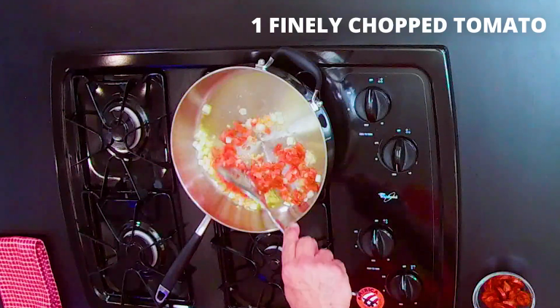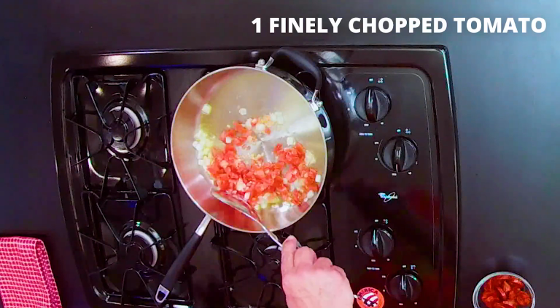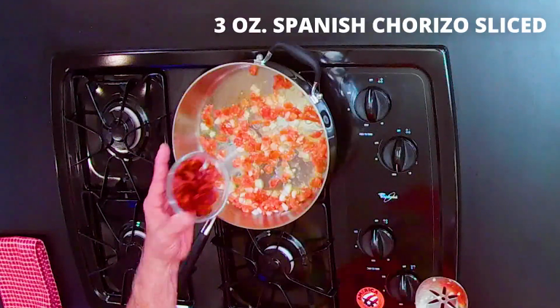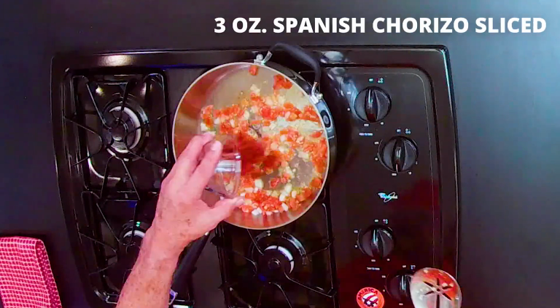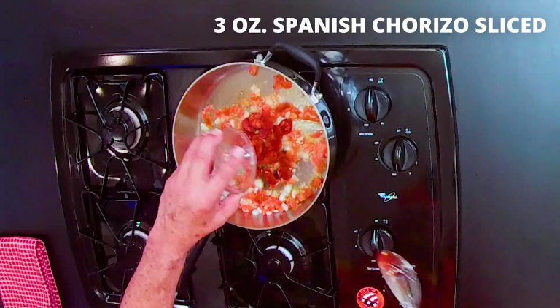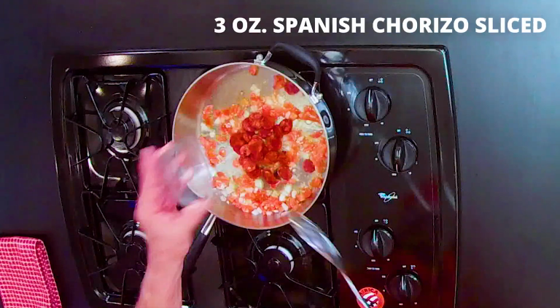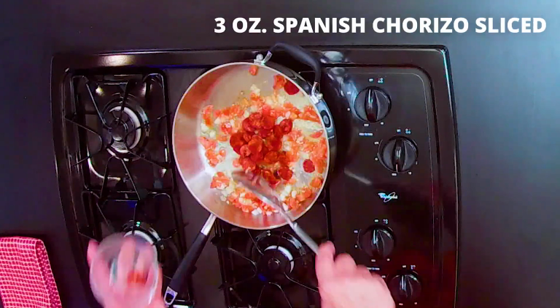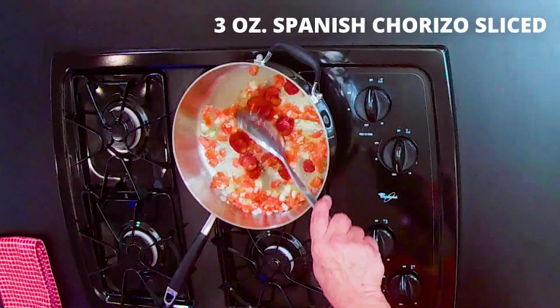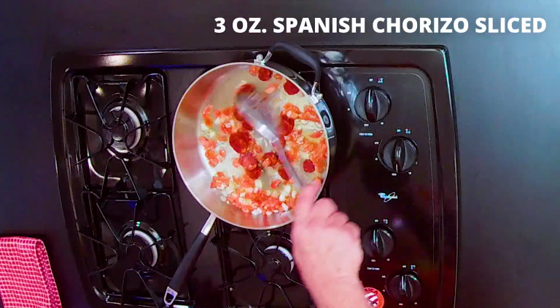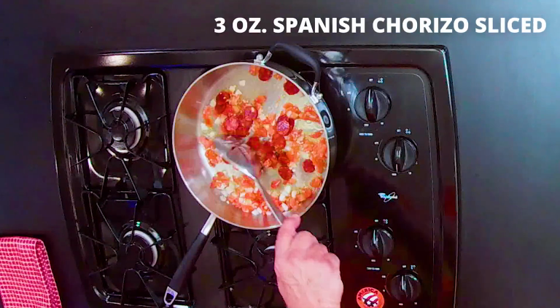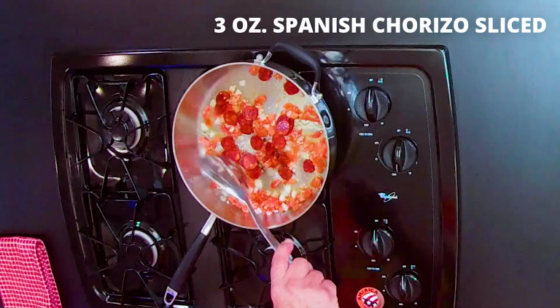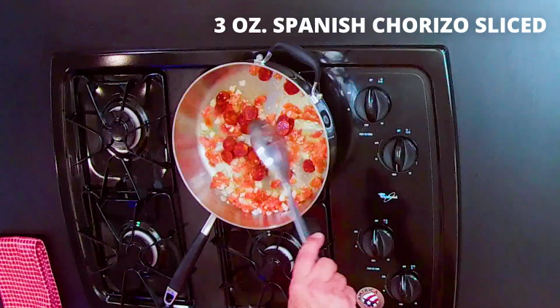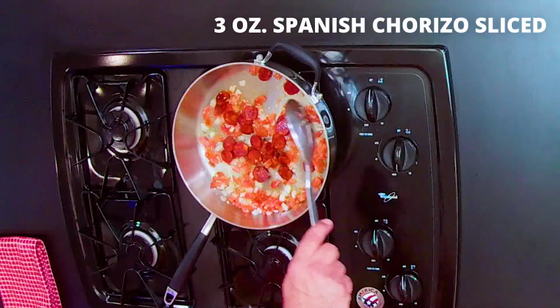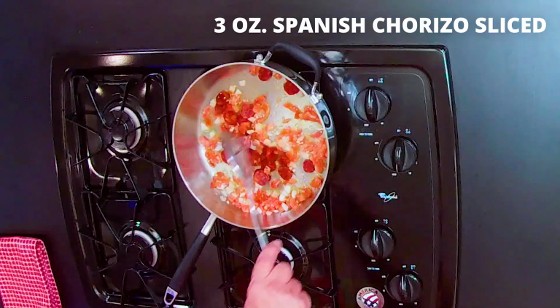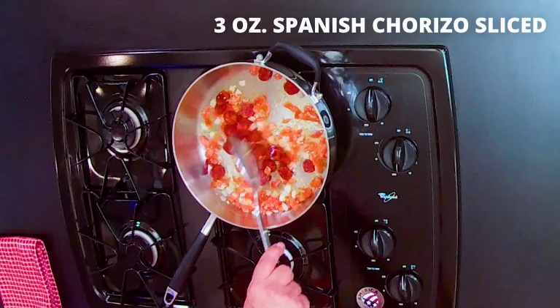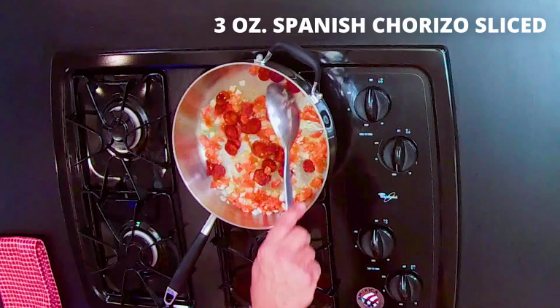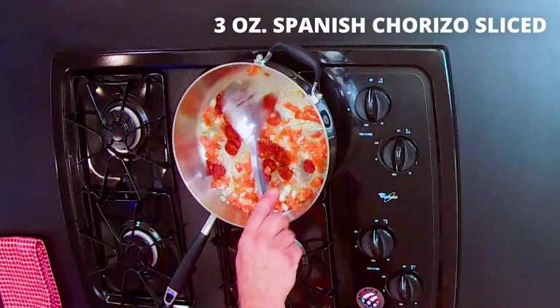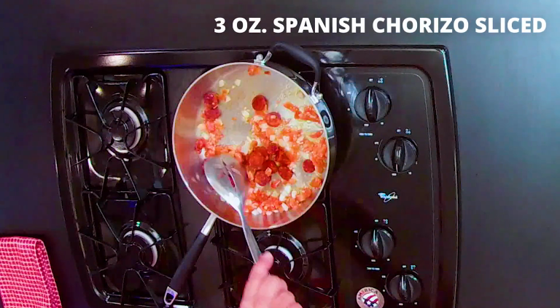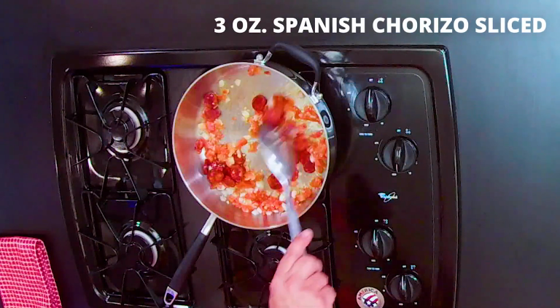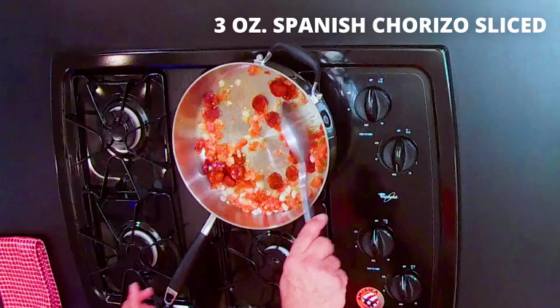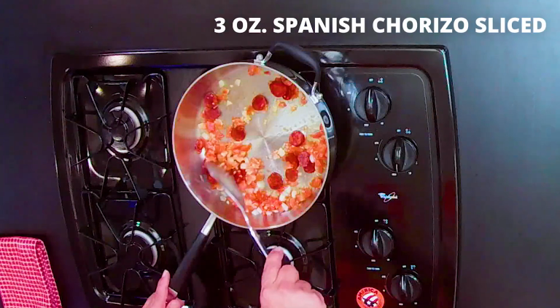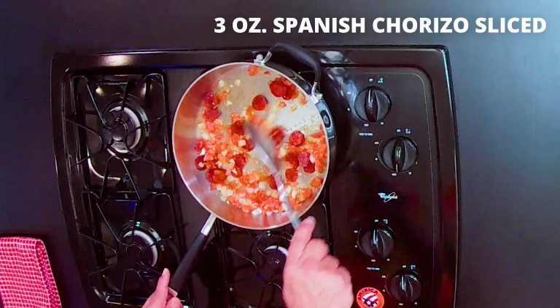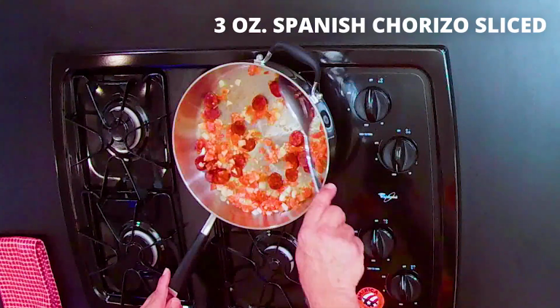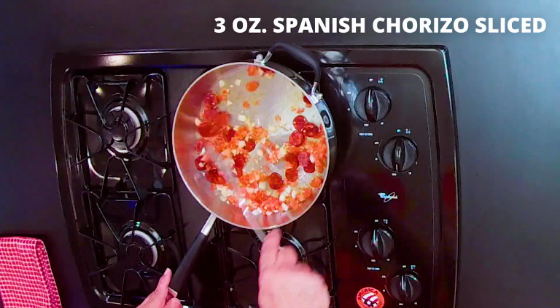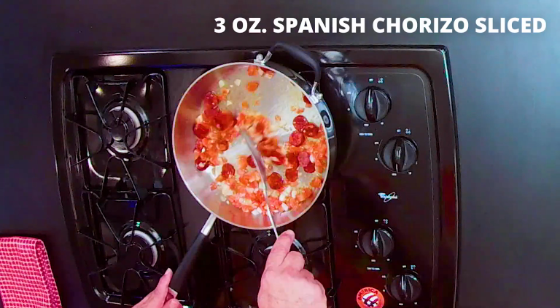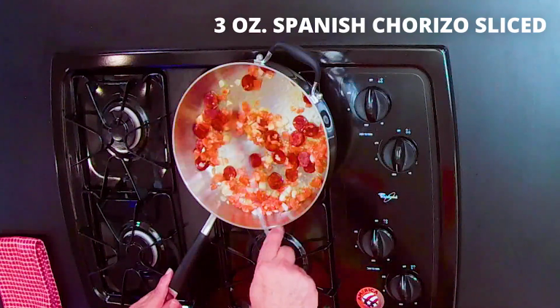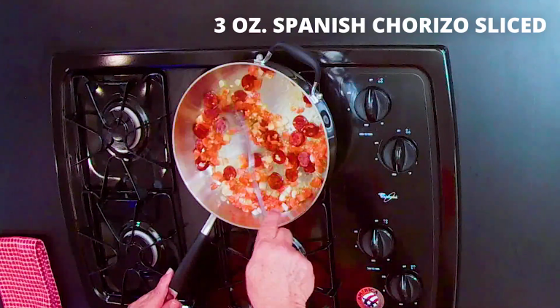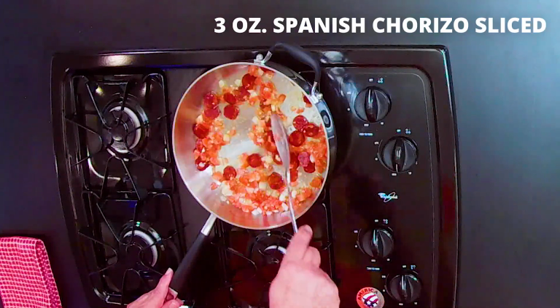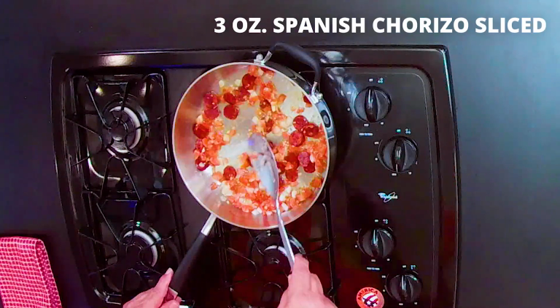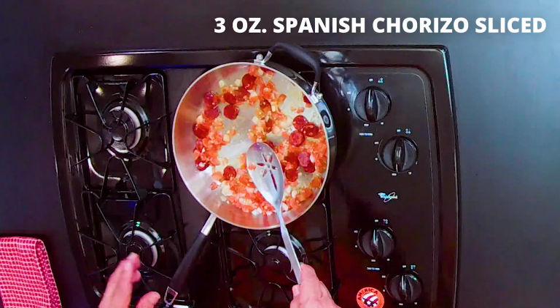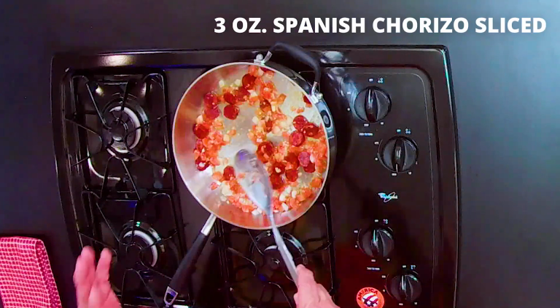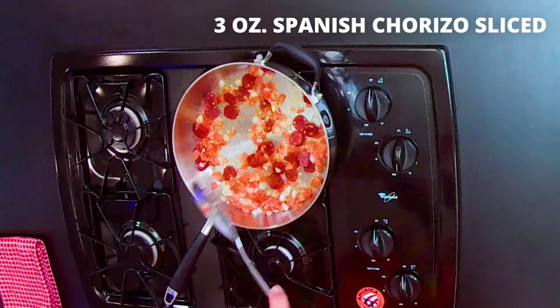We add the chorizos, Spanish sausages, and let their oil drain out.